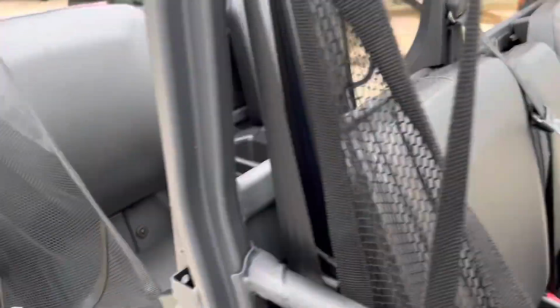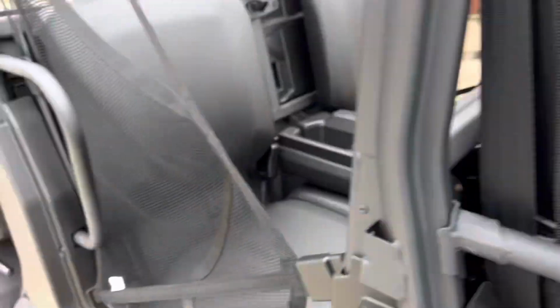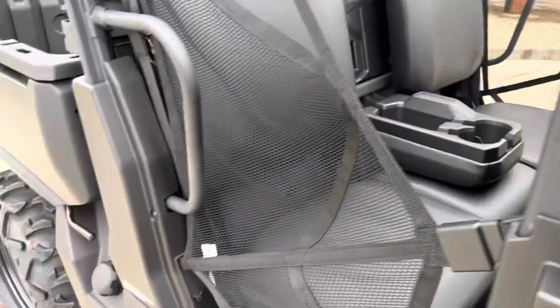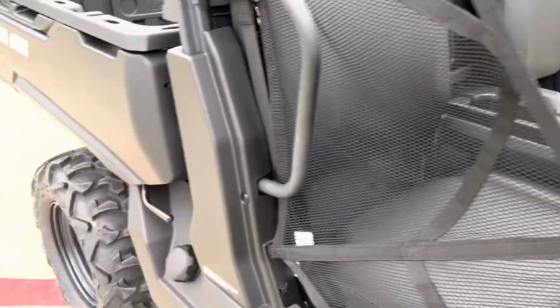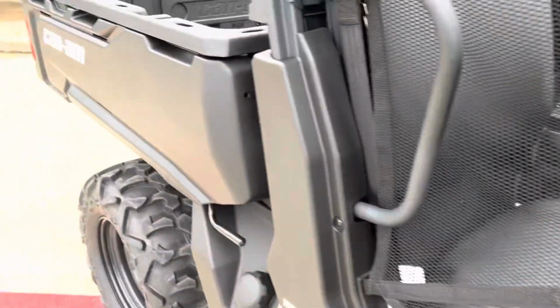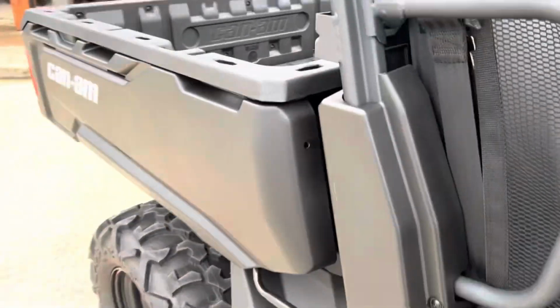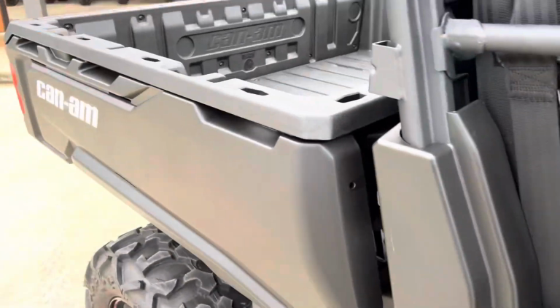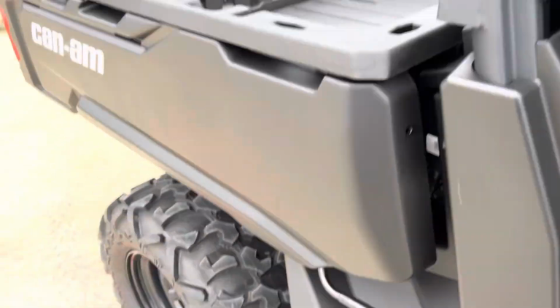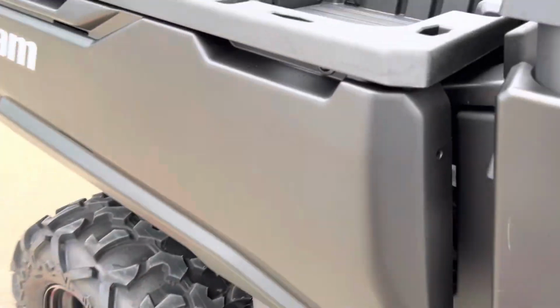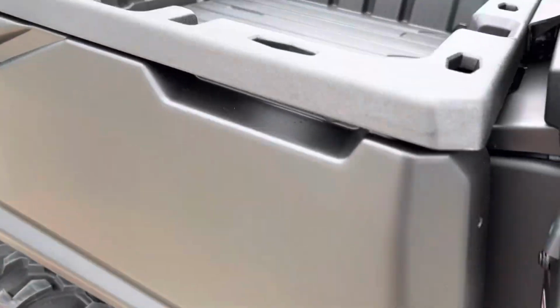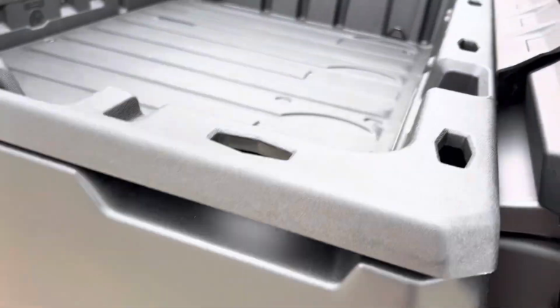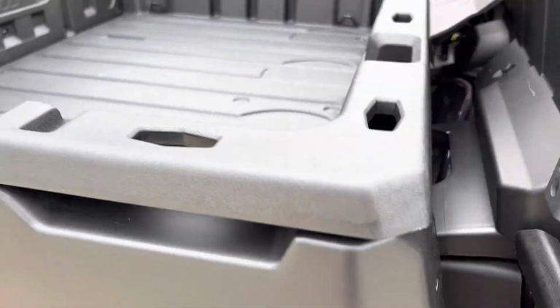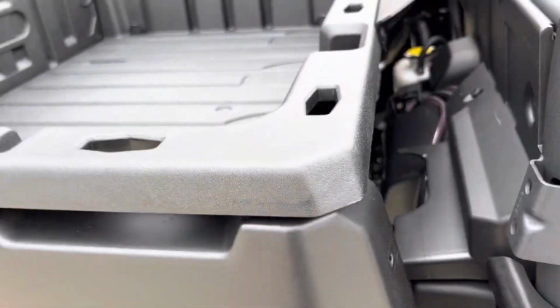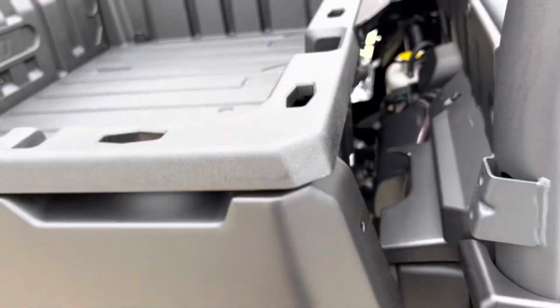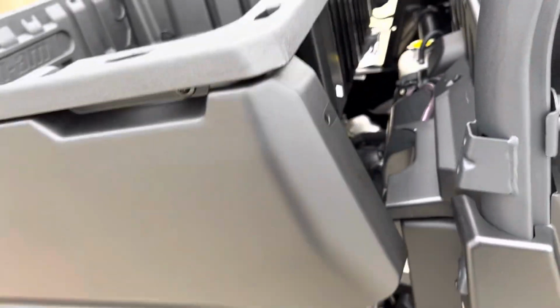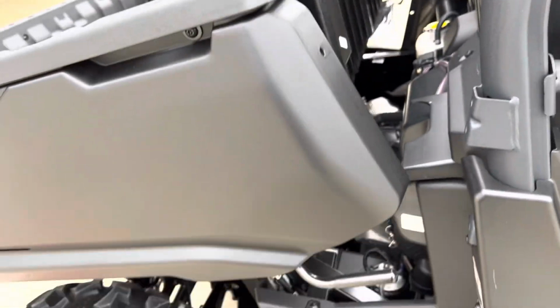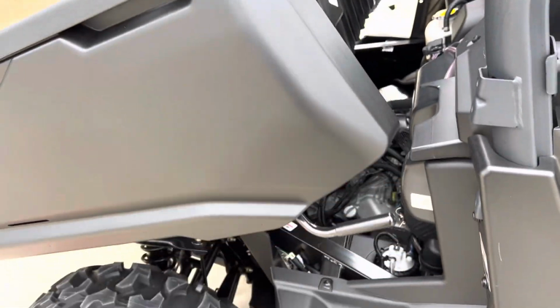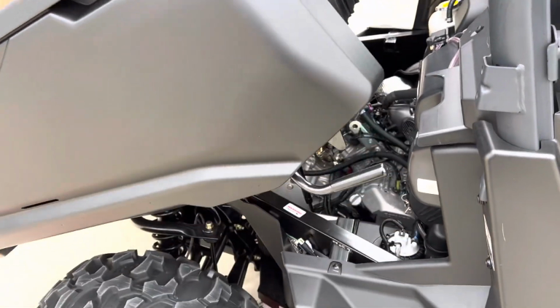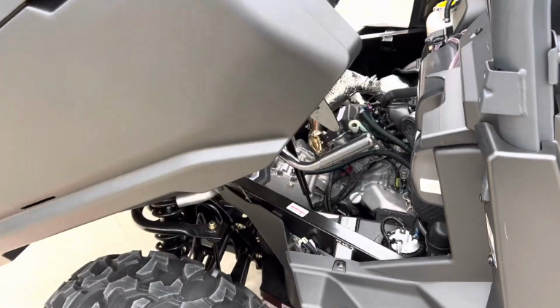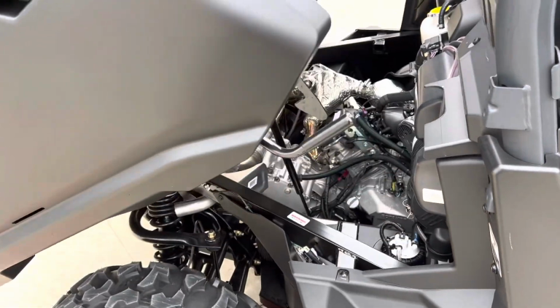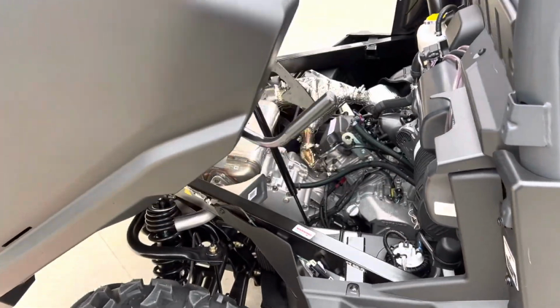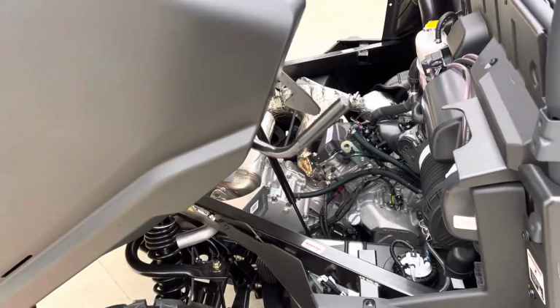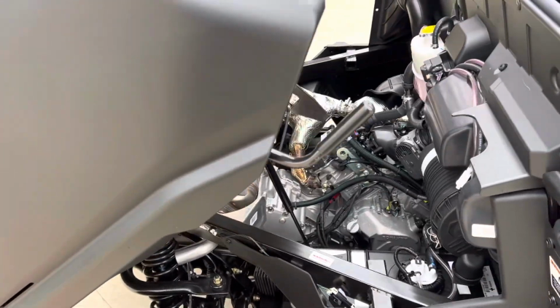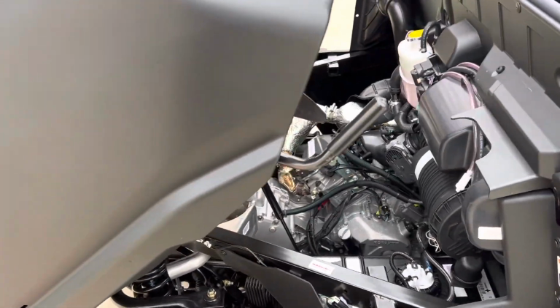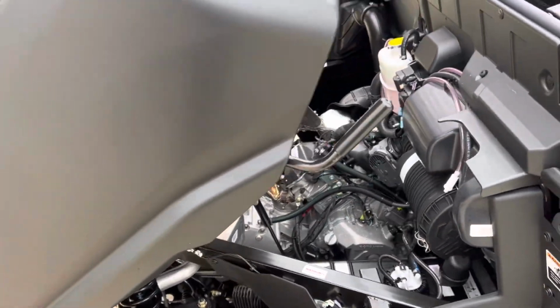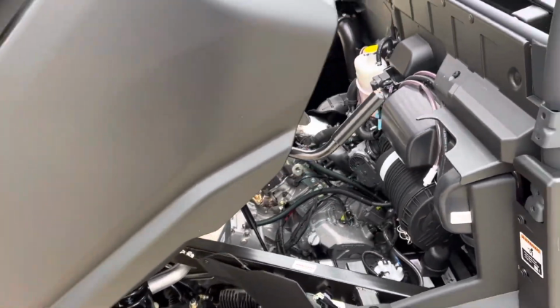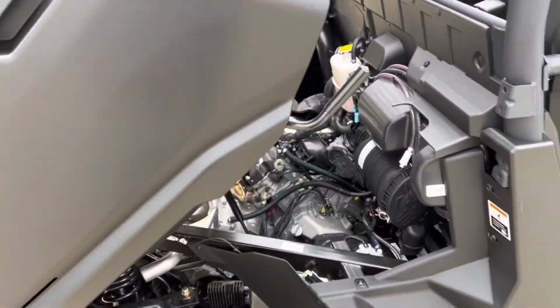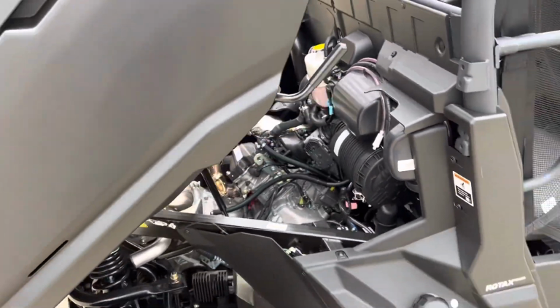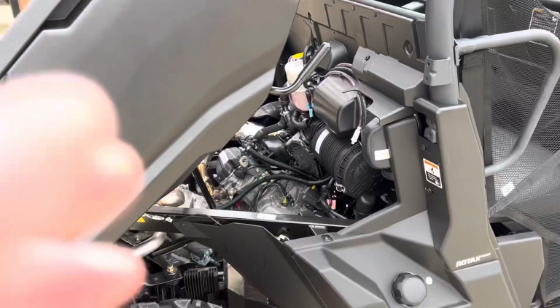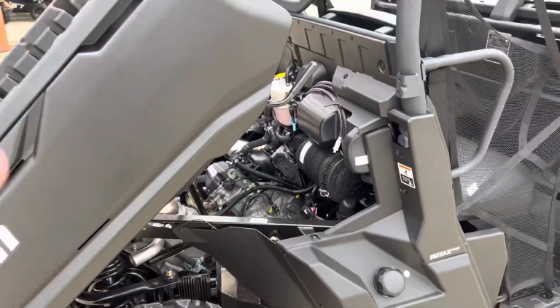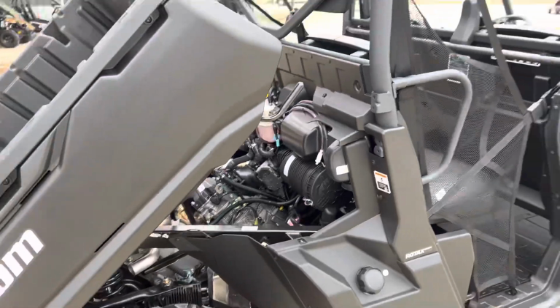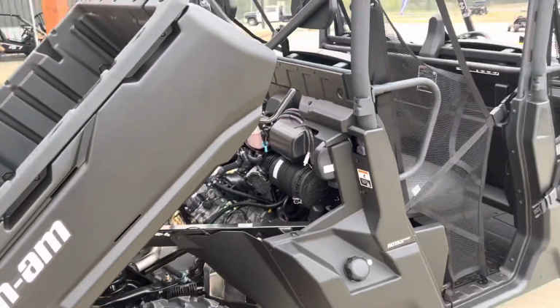And of course, hydraulic dump bed with the Rotax motor. Check it out.